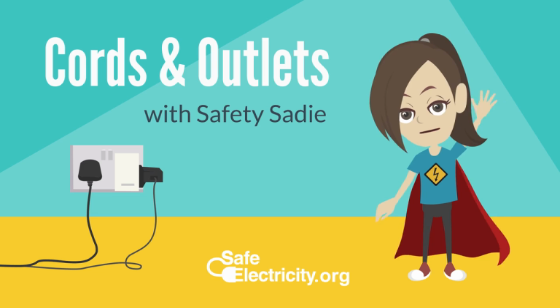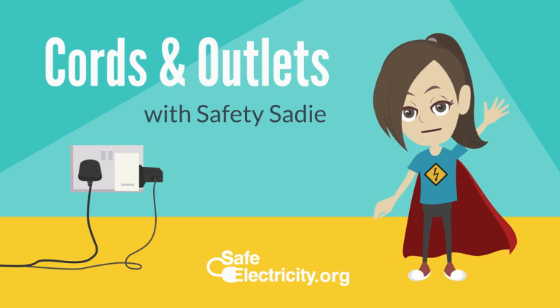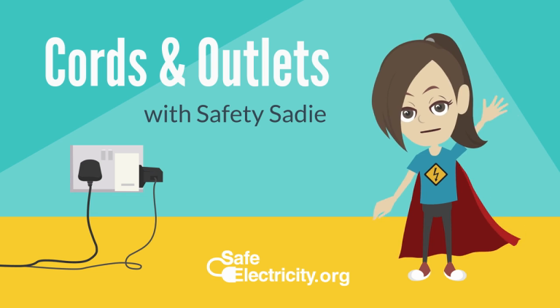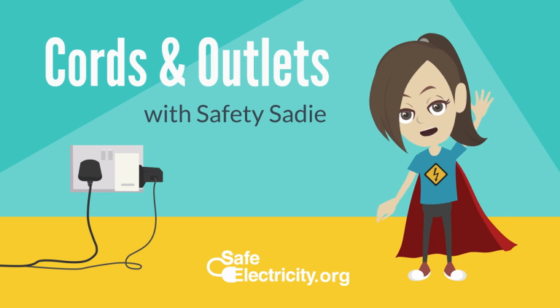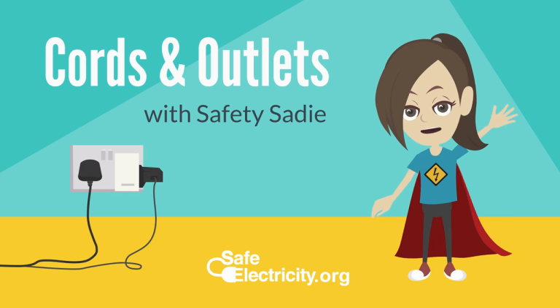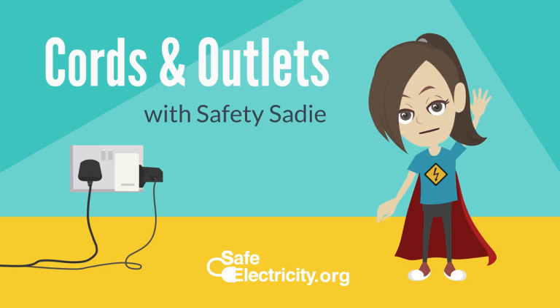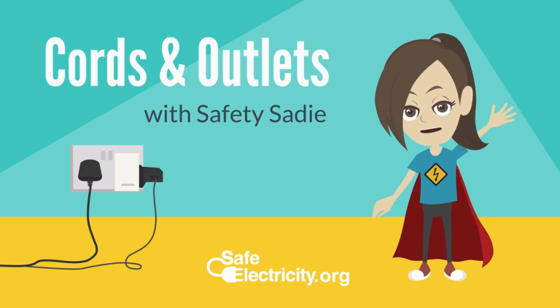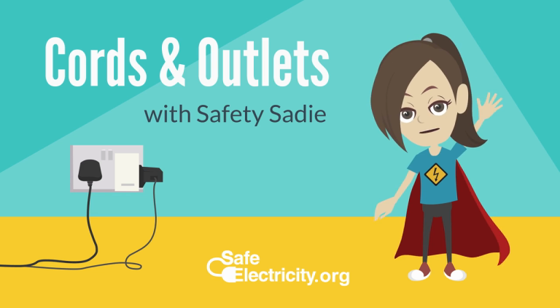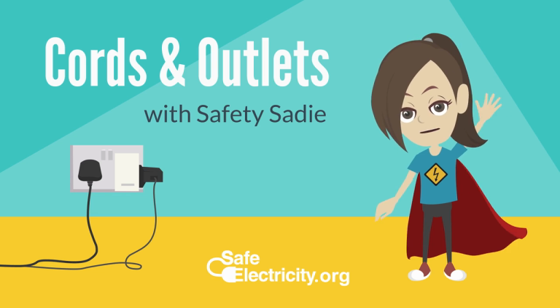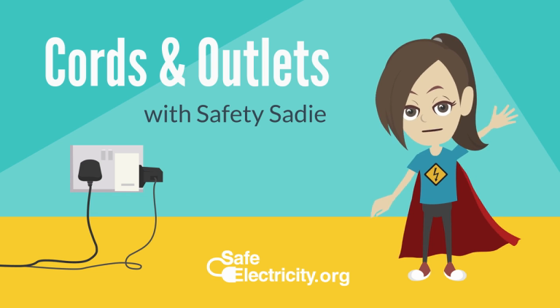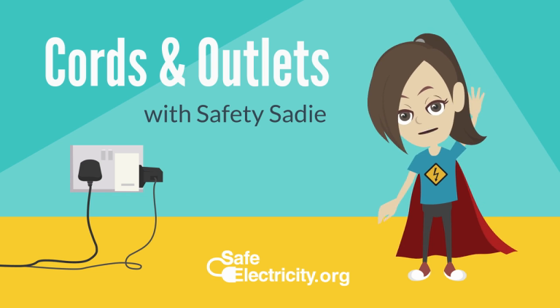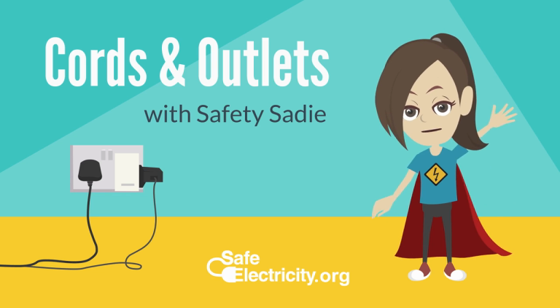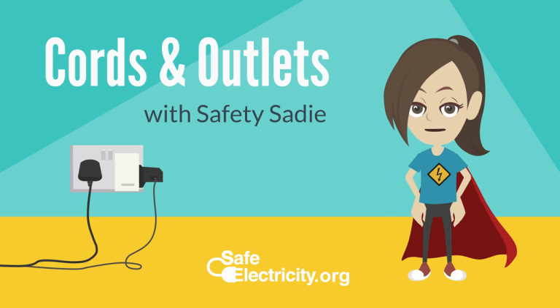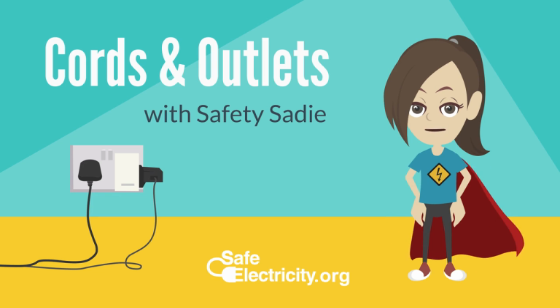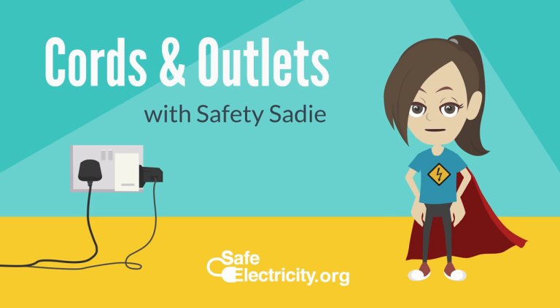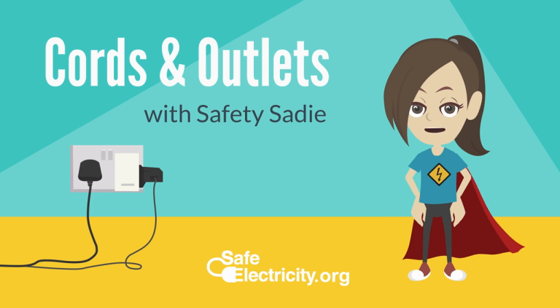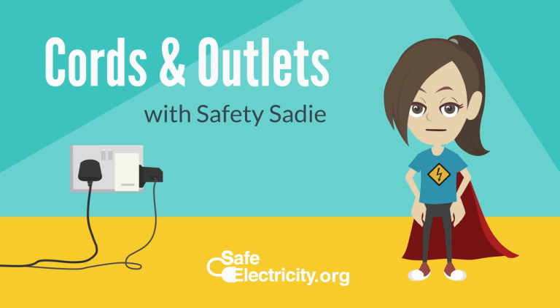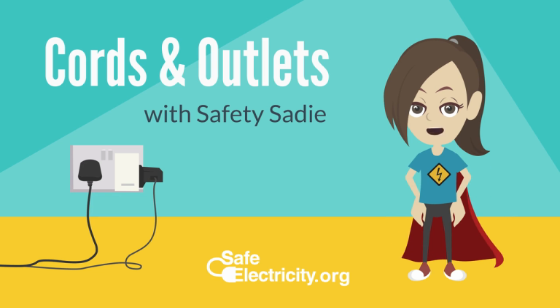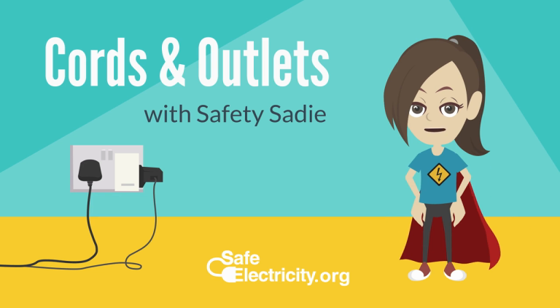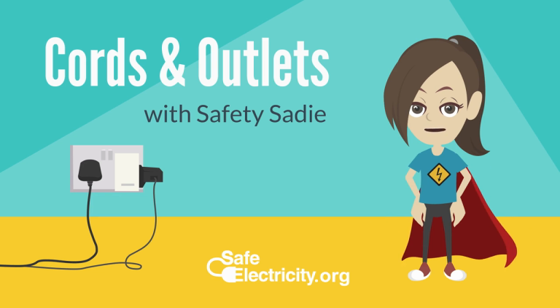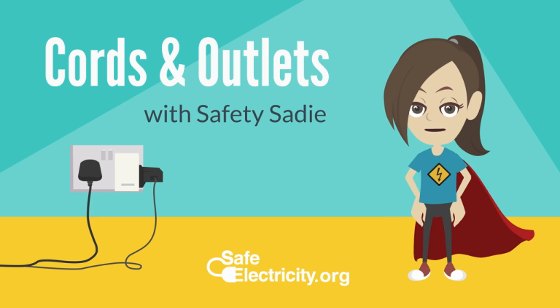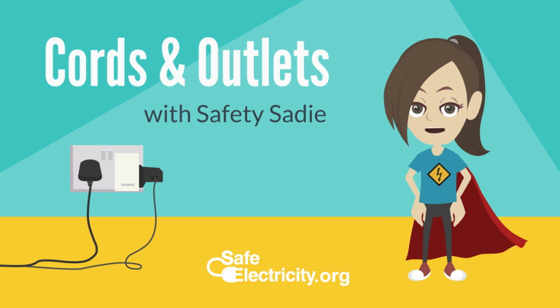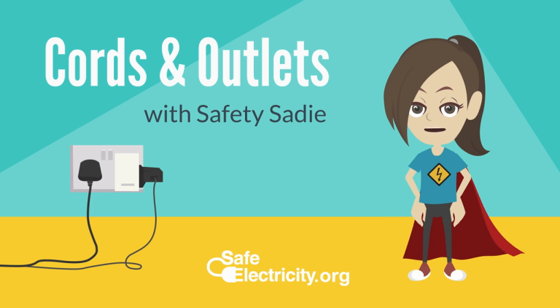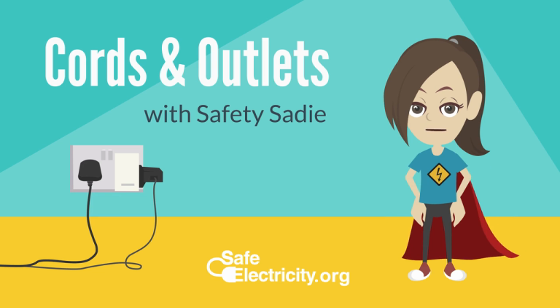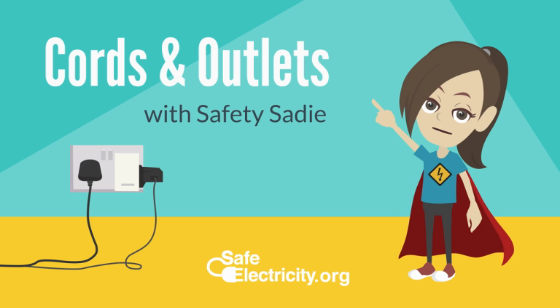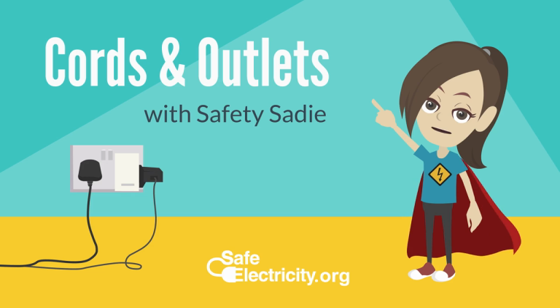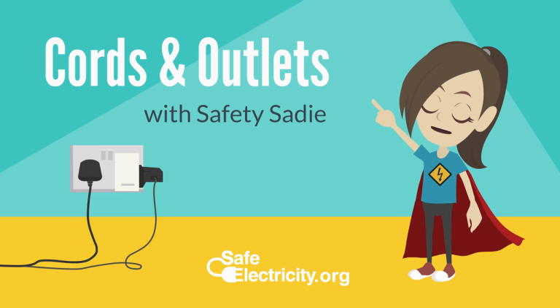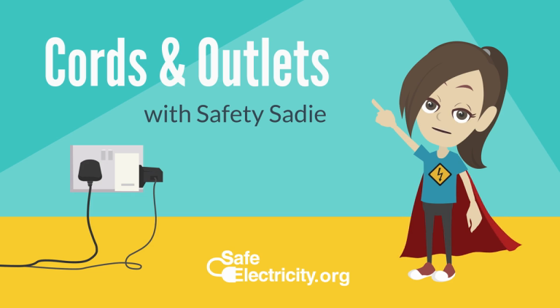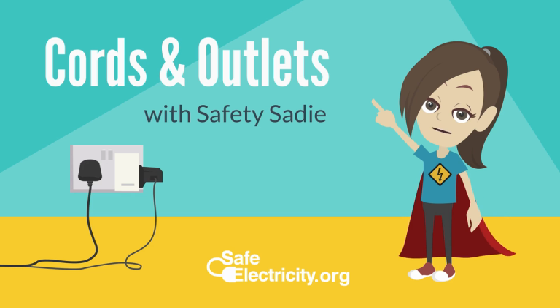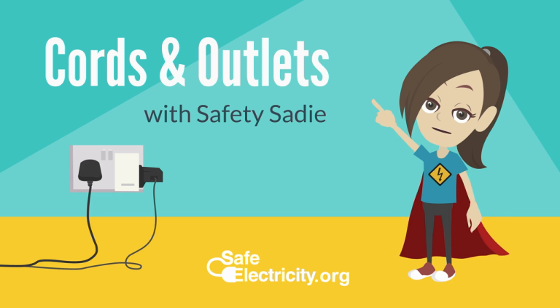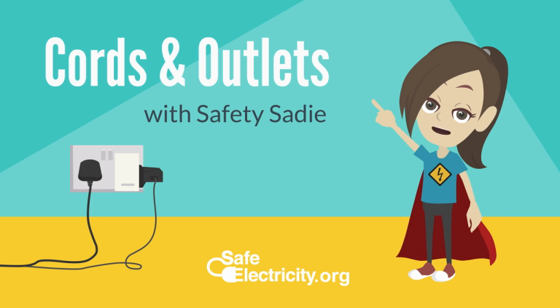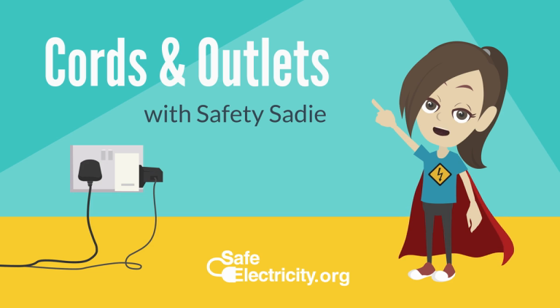Hi! I'm Safety Zany and today we are going to learn about how to stay safe around cords and outlets.